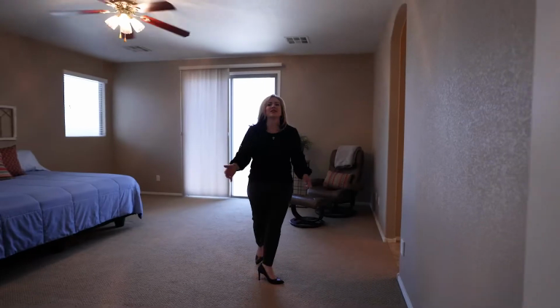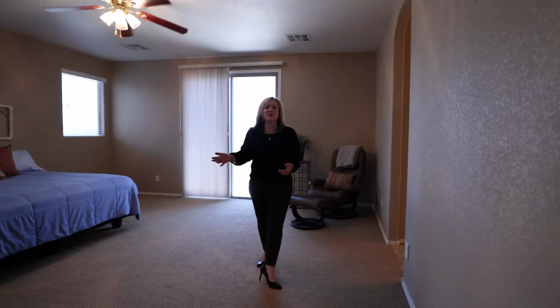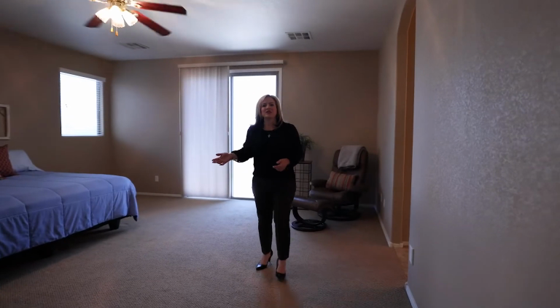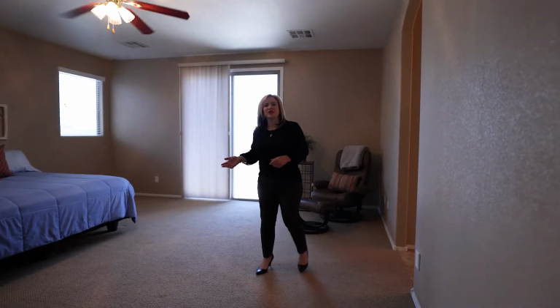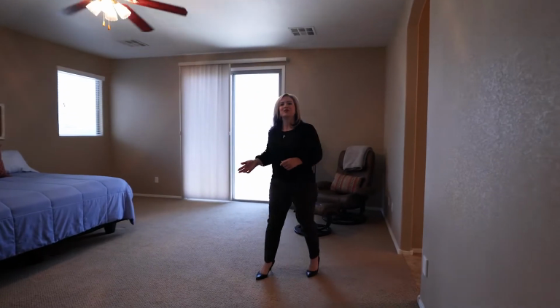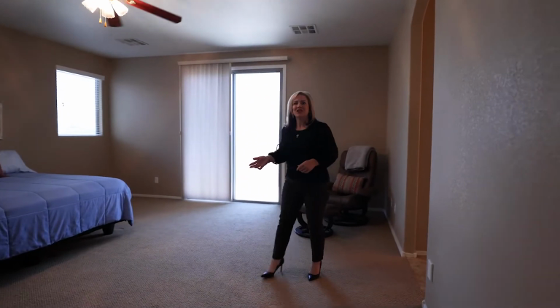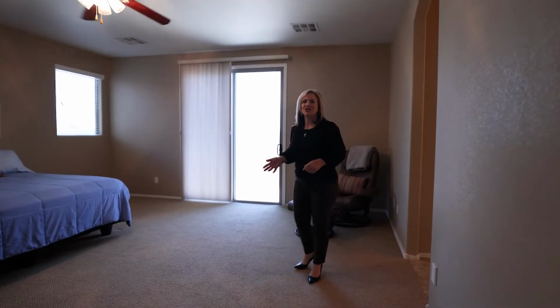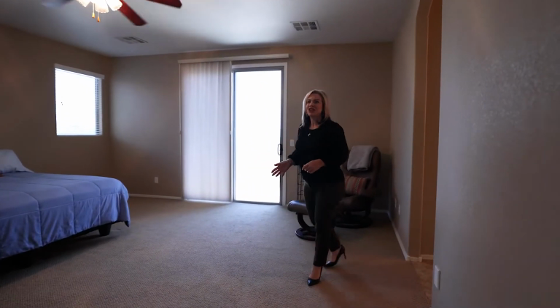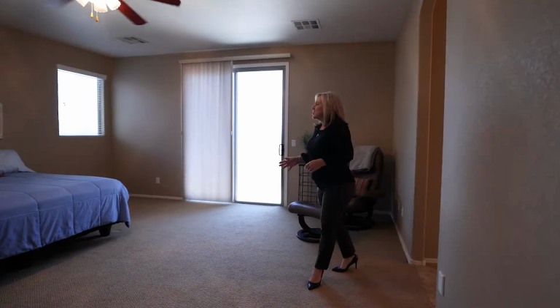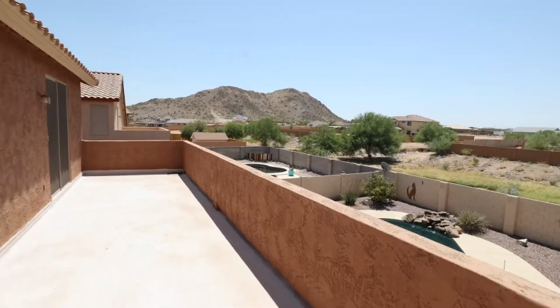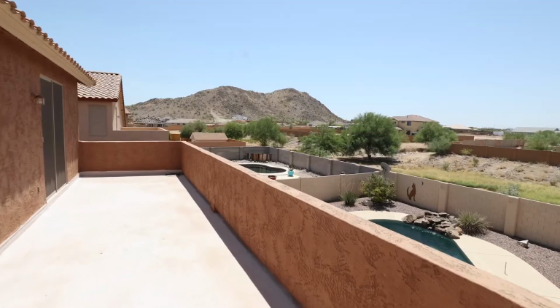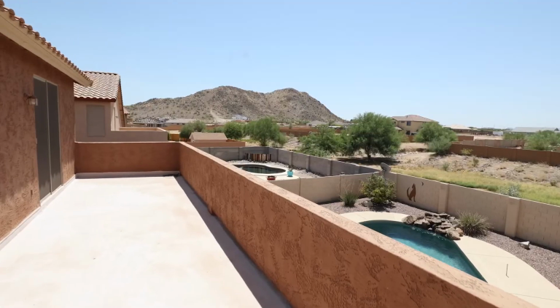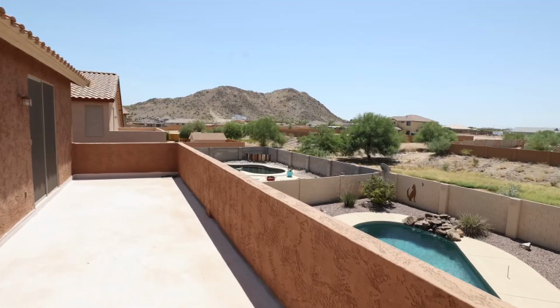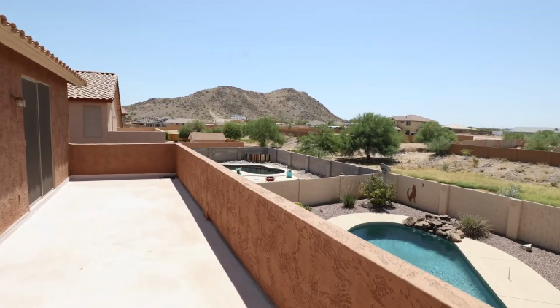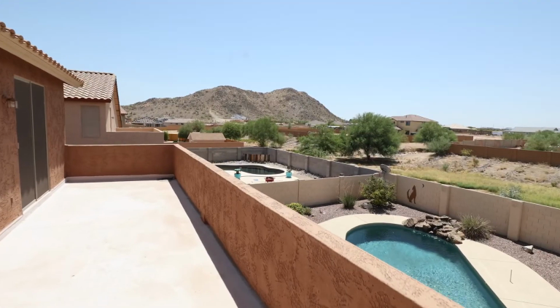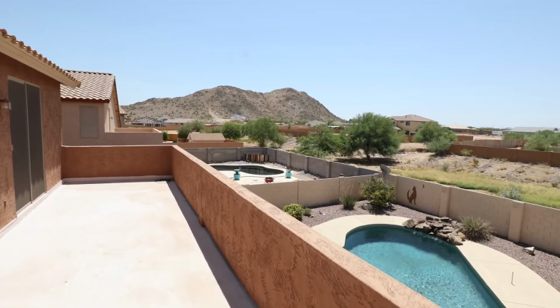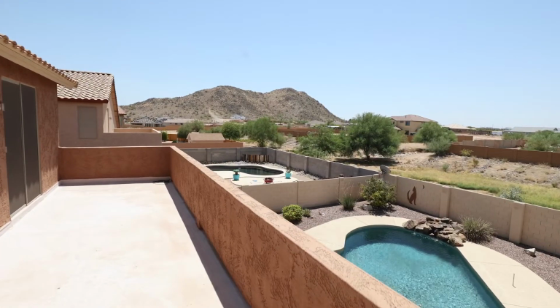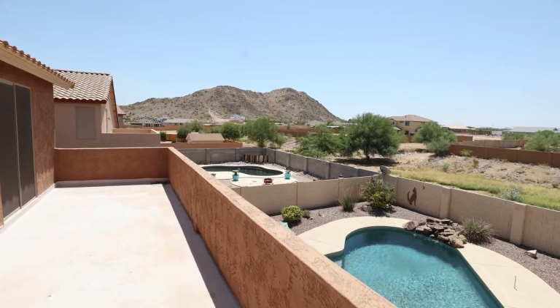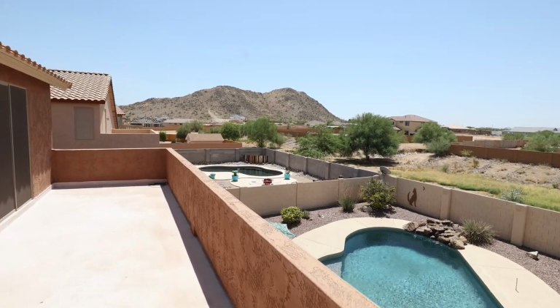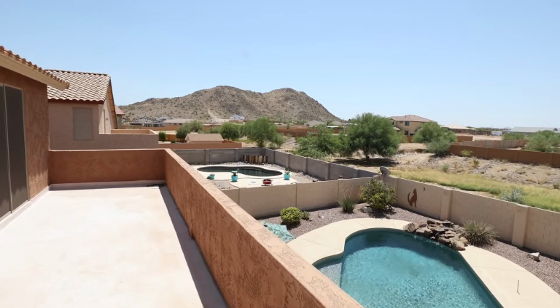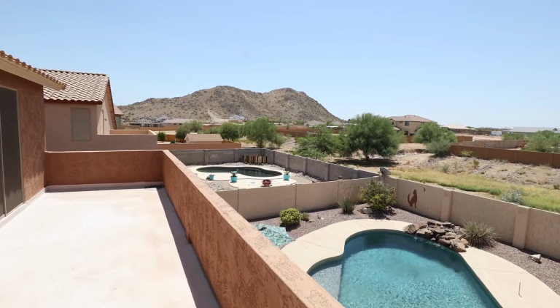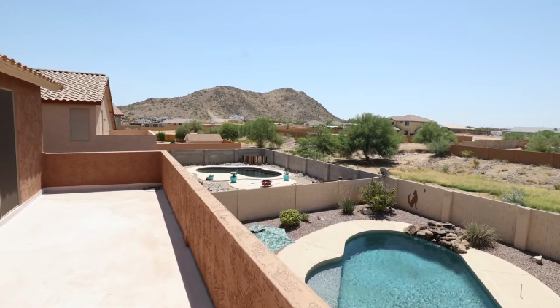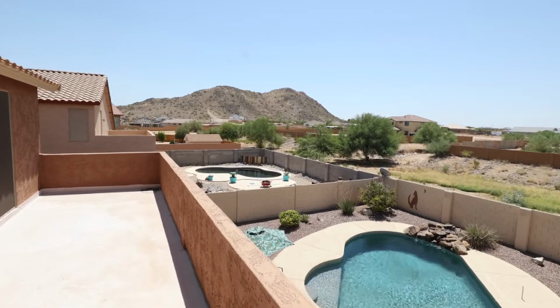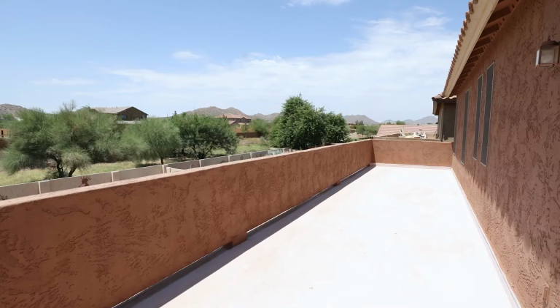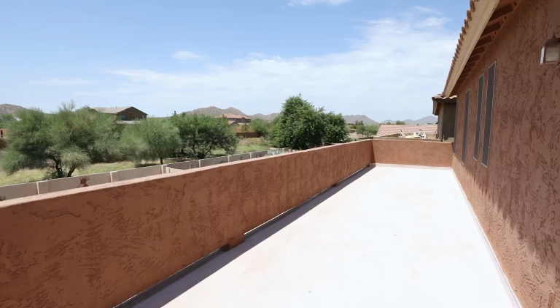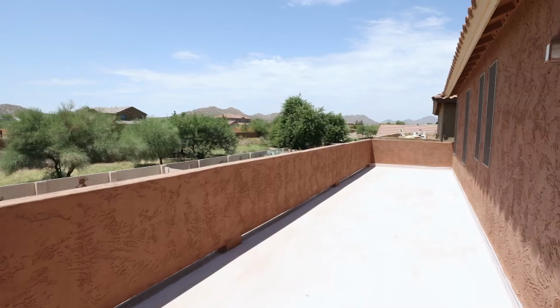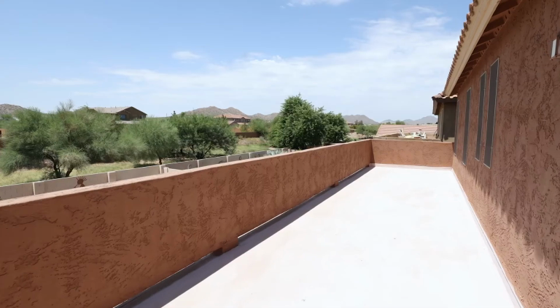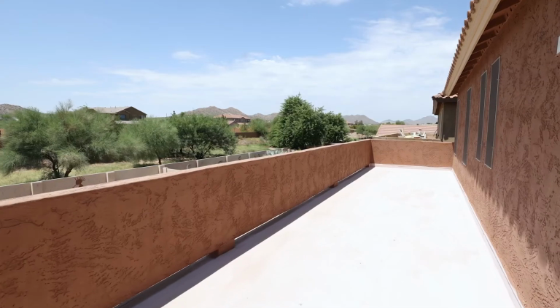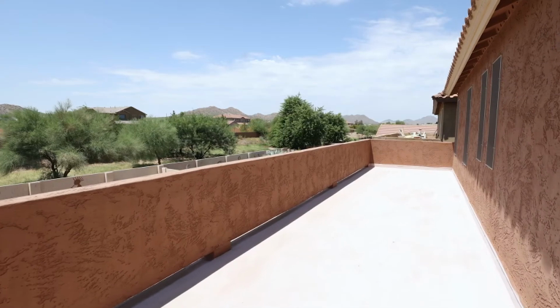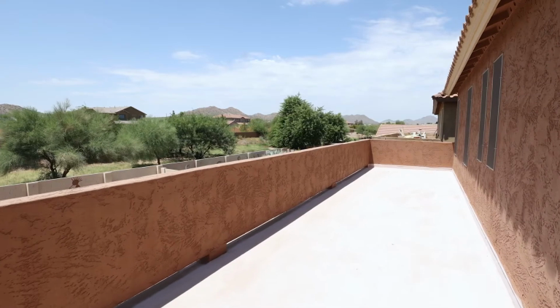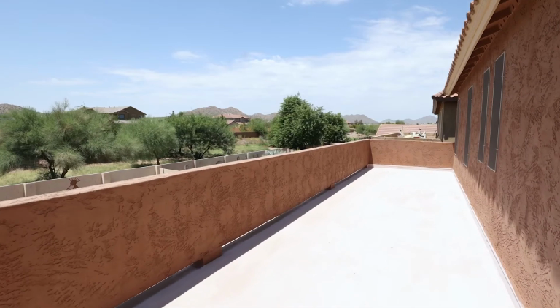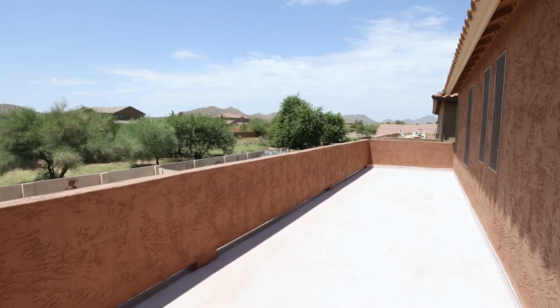This master bedroom is huge. You have a walkout patio that overlooks the backyard as well as the mountain views.